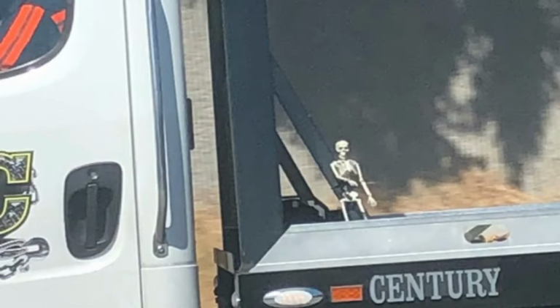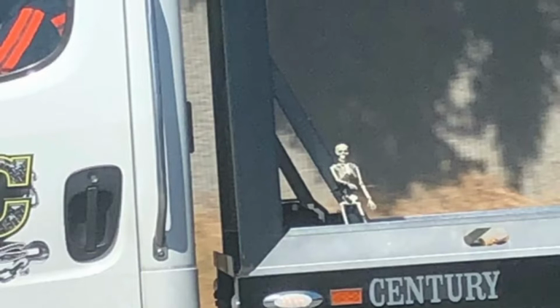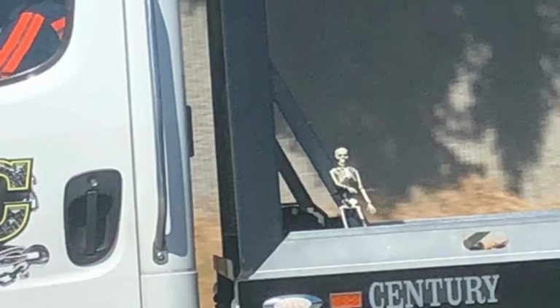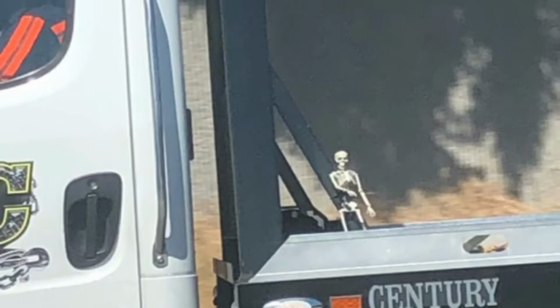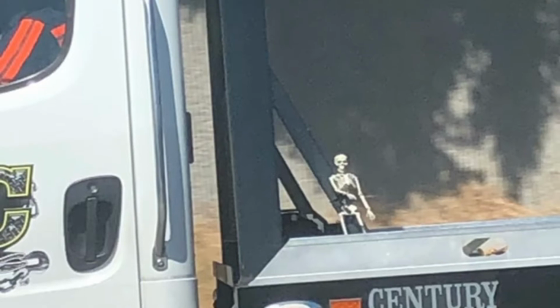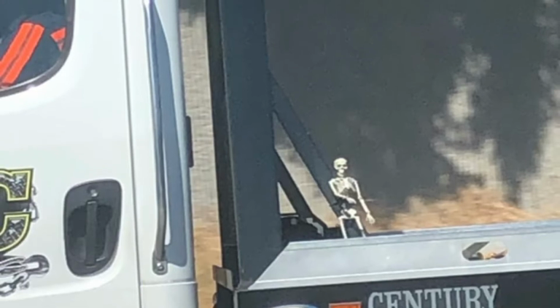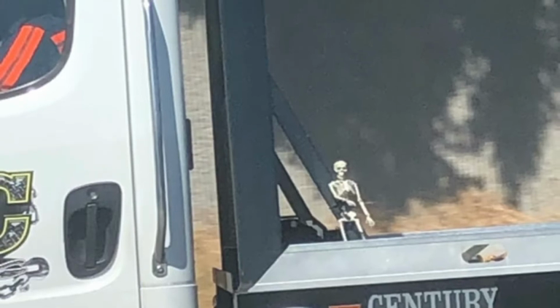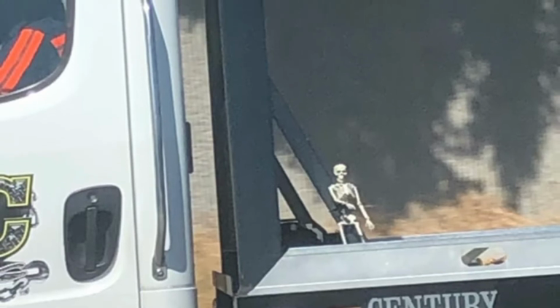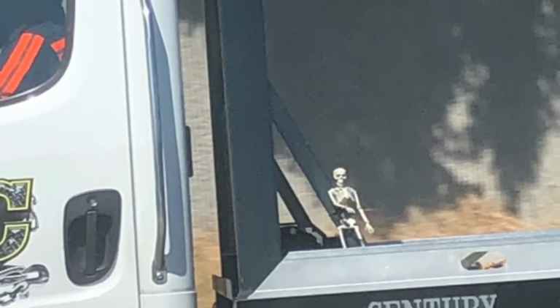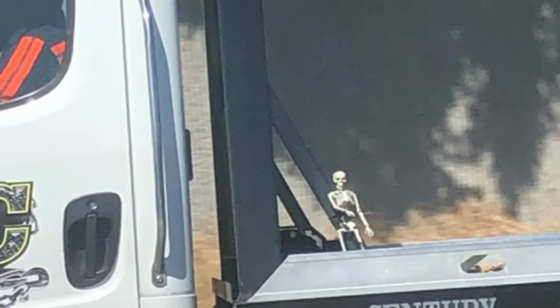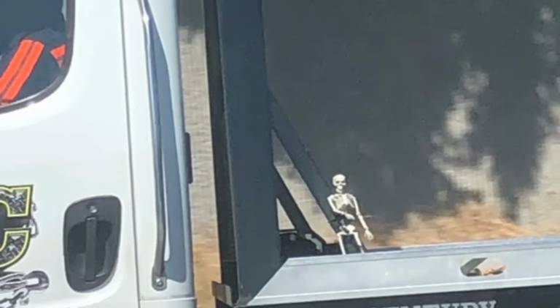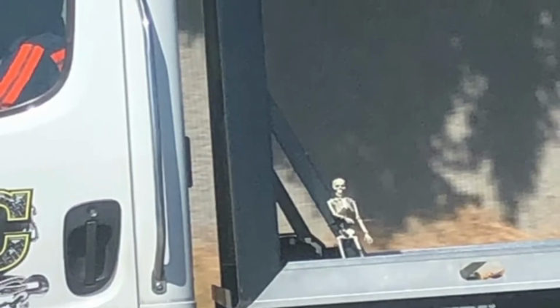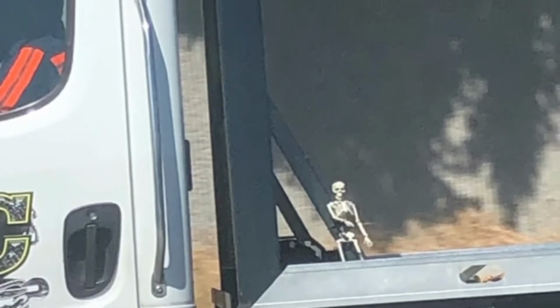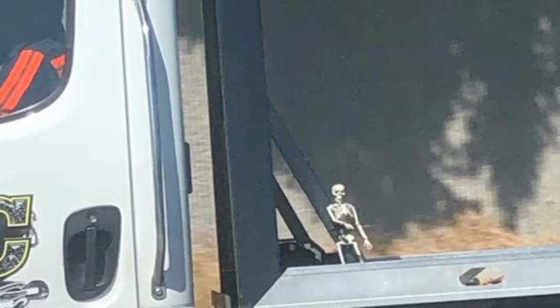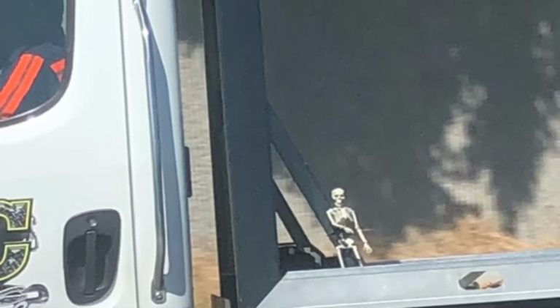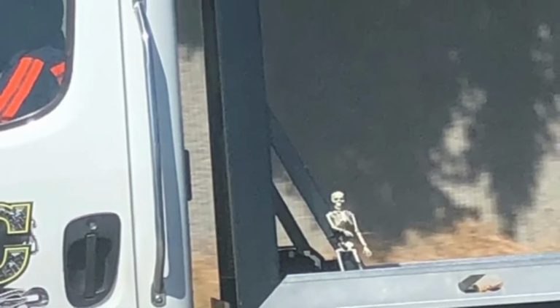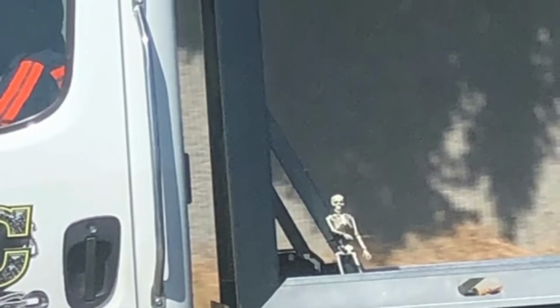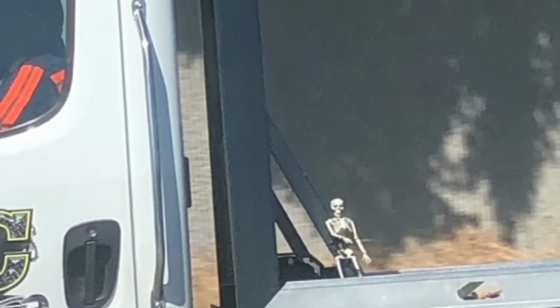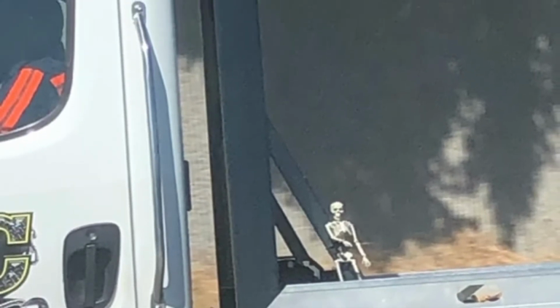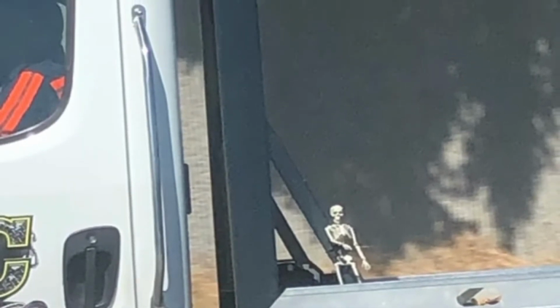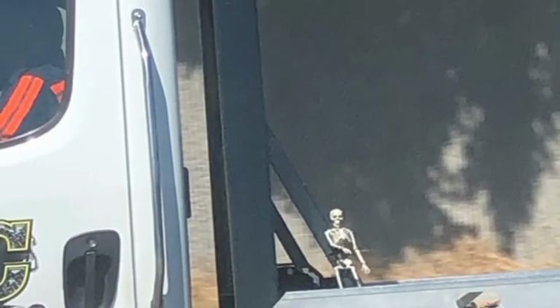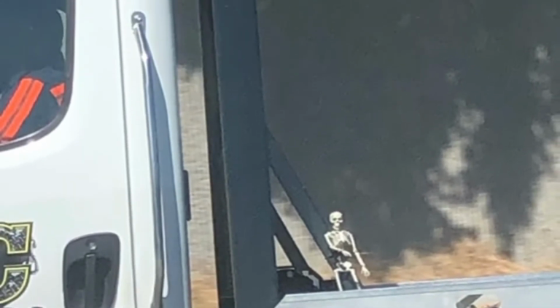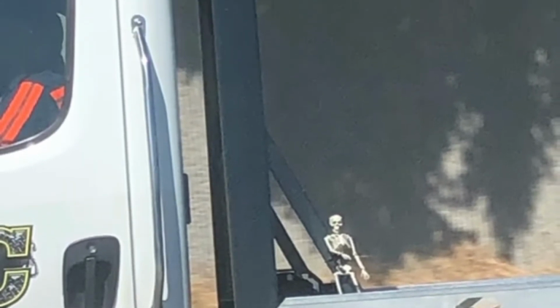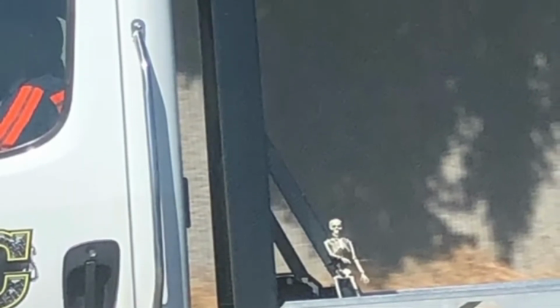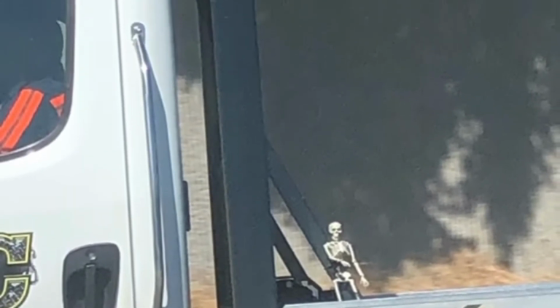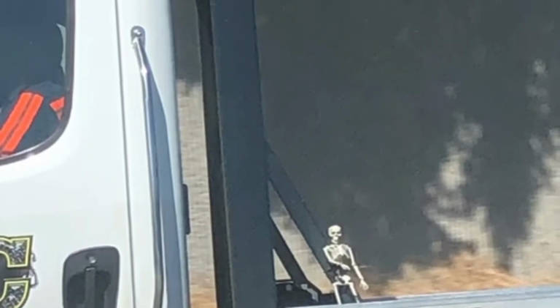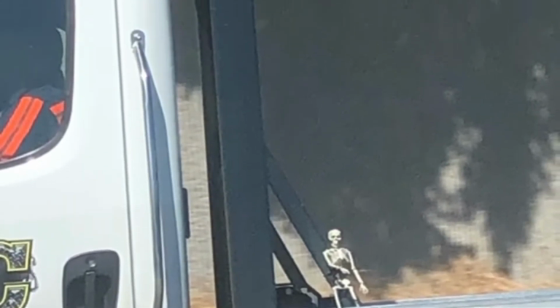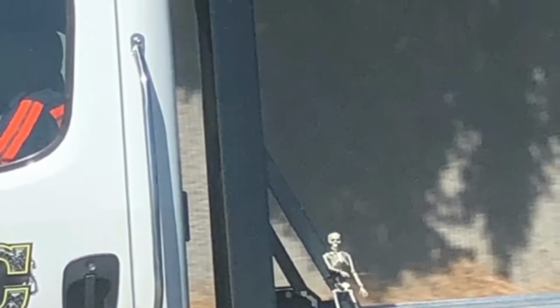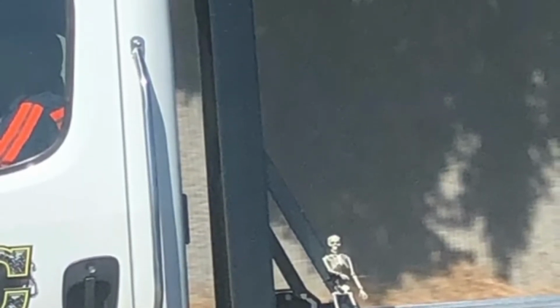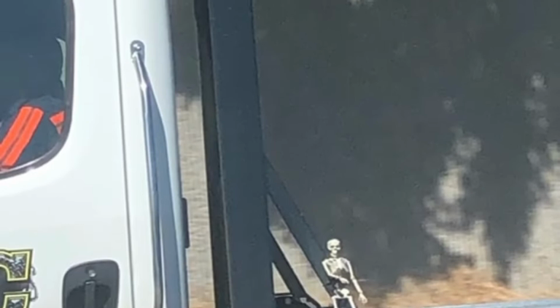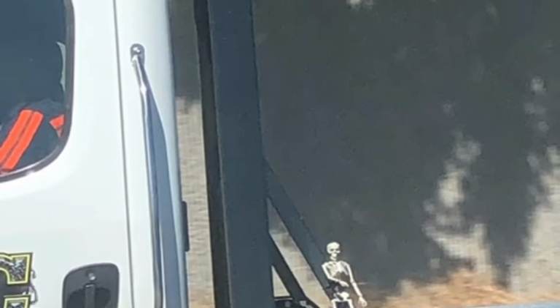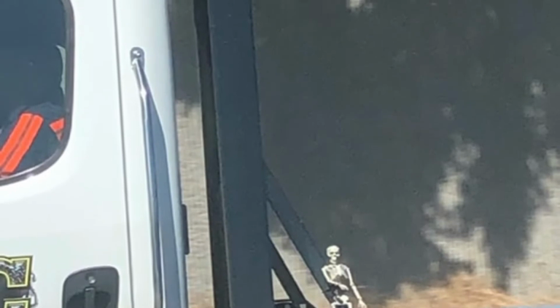Before the video starts, just check out this guy I found. There's an excellent little skeleton on the side of the road on a truck.